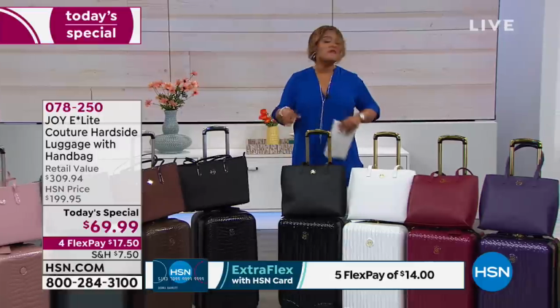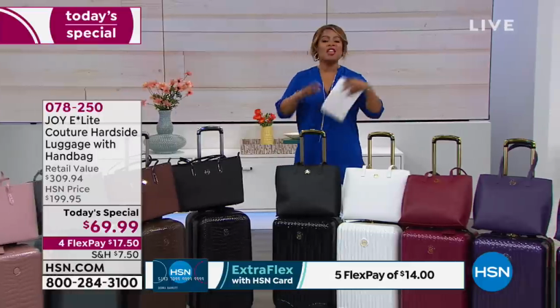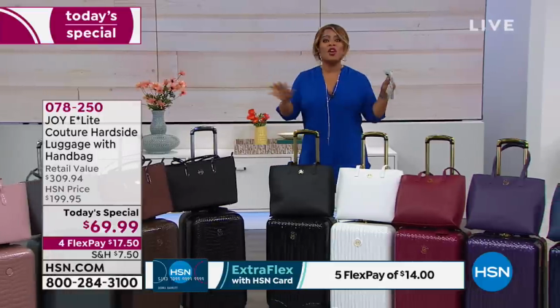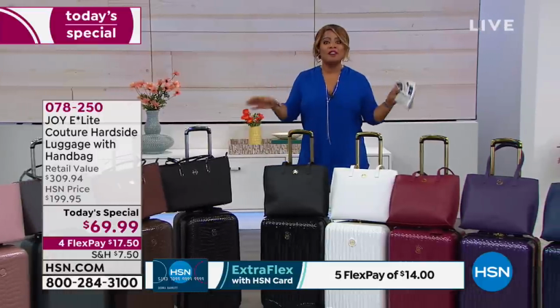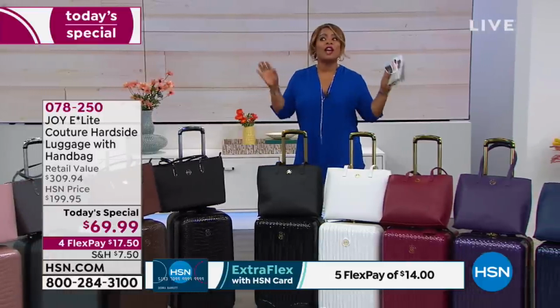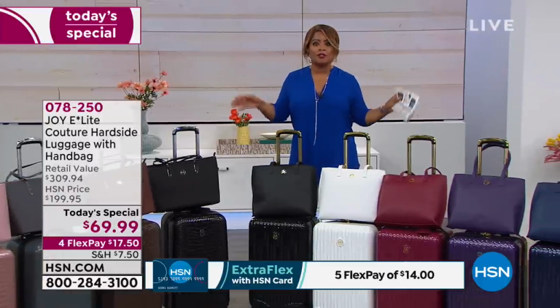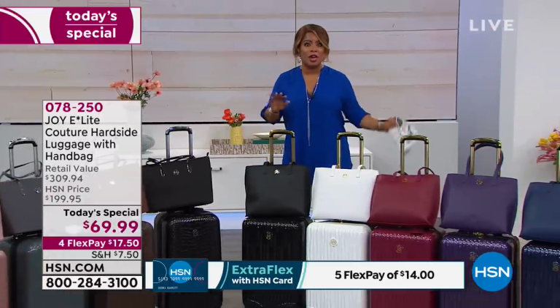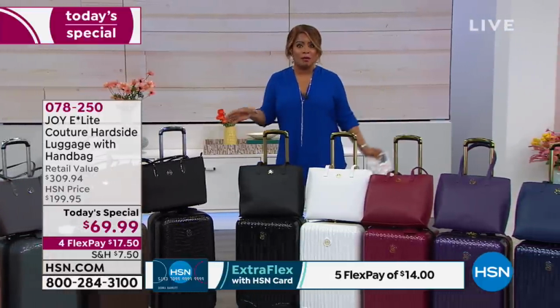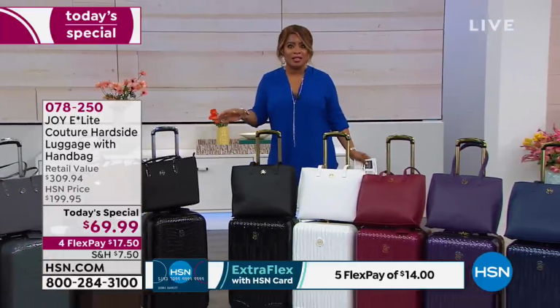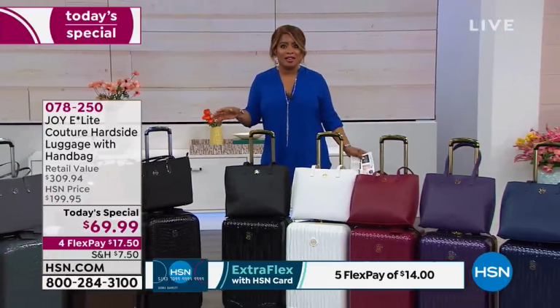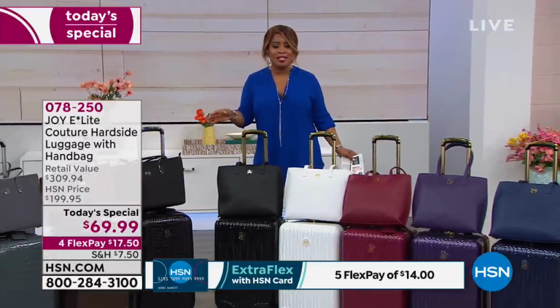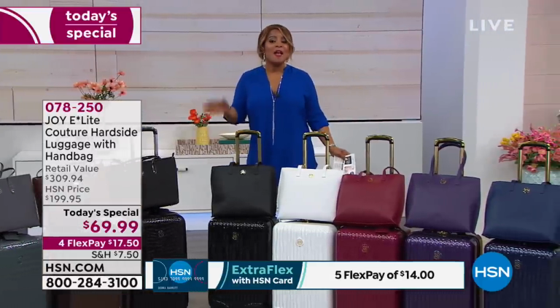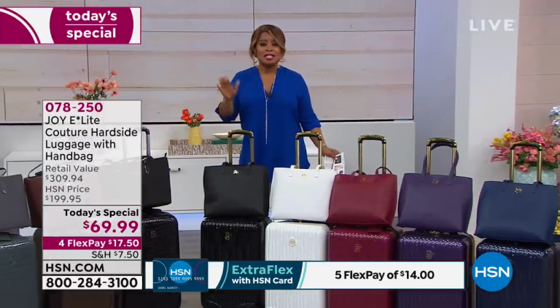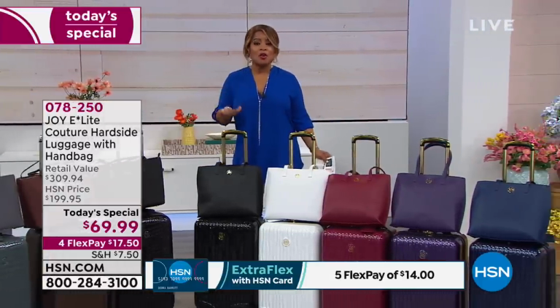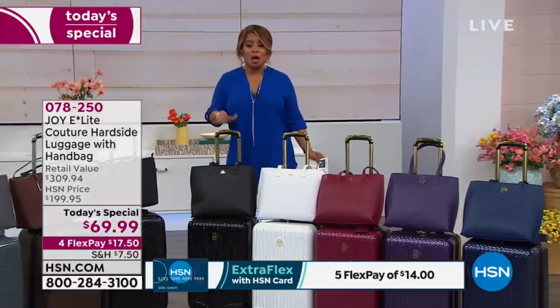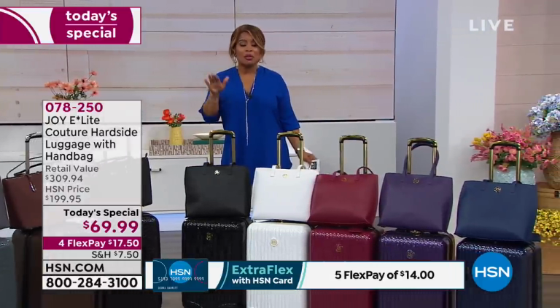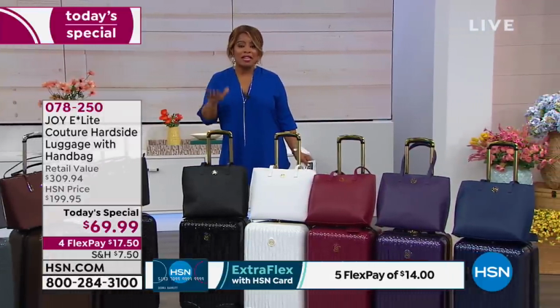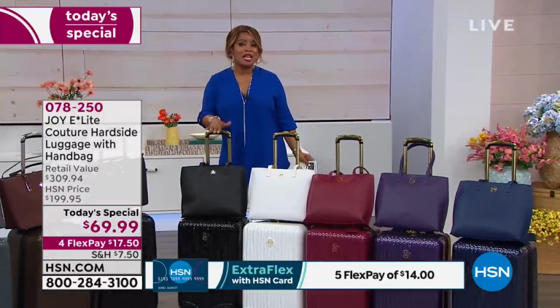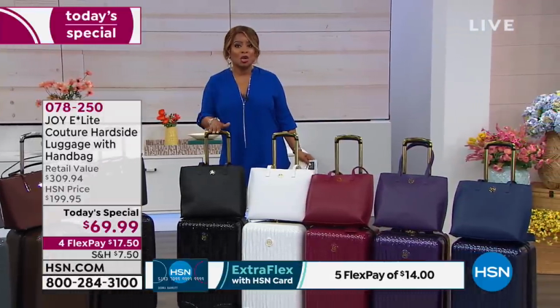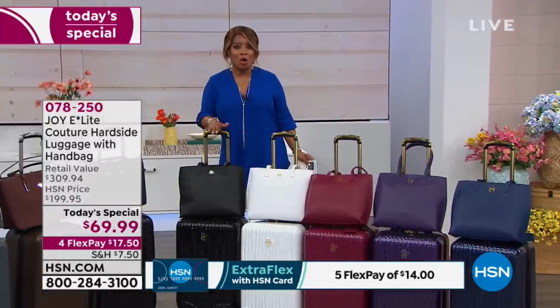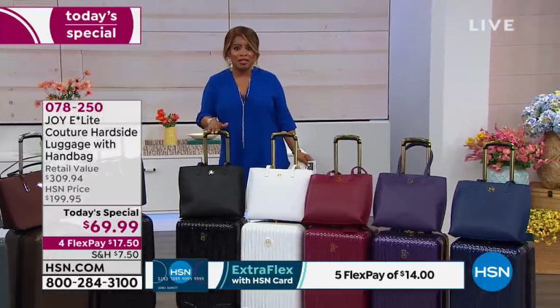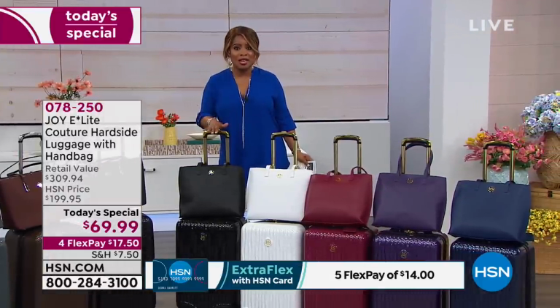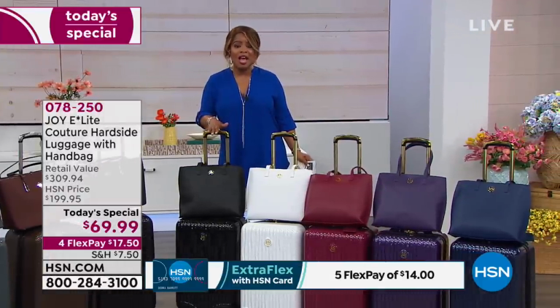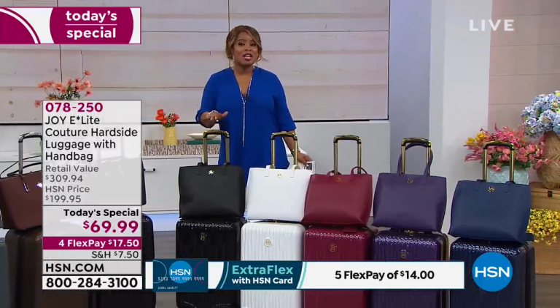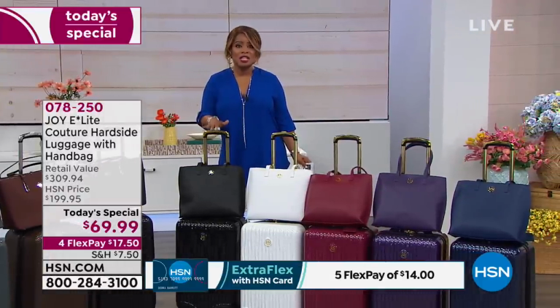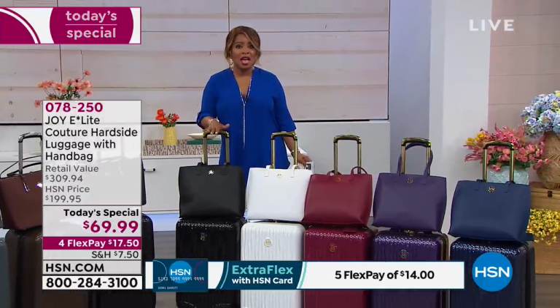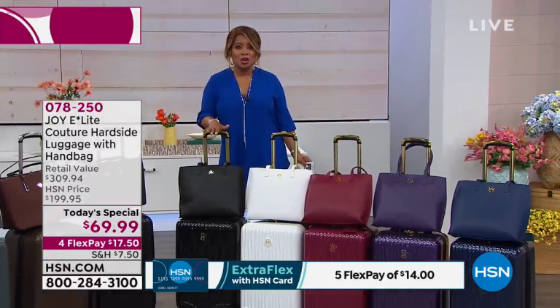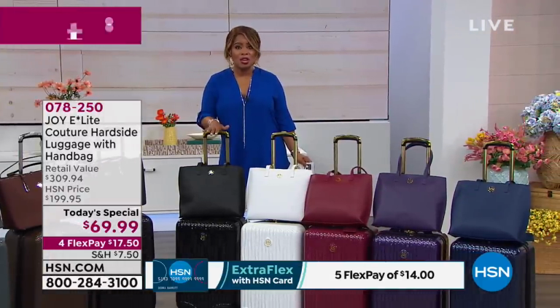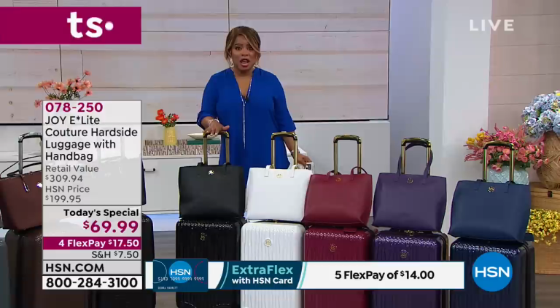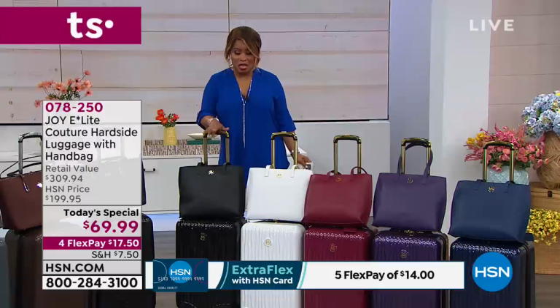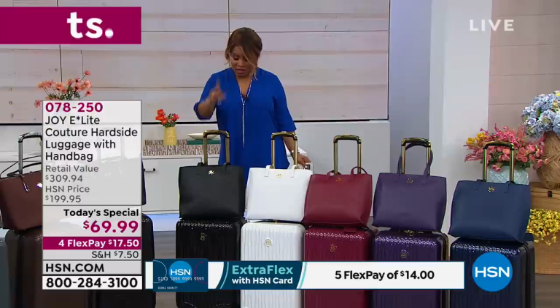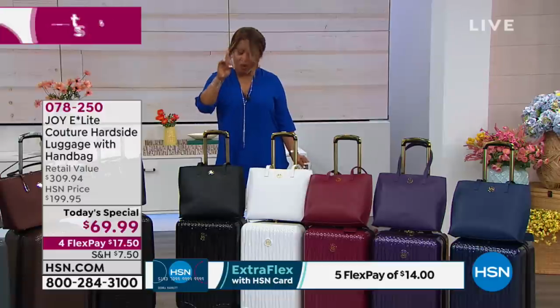We've never, ever, ever done a price like this. It still comes with a 10-year warranty, and it still has earned the Good Housekeeping Seal.